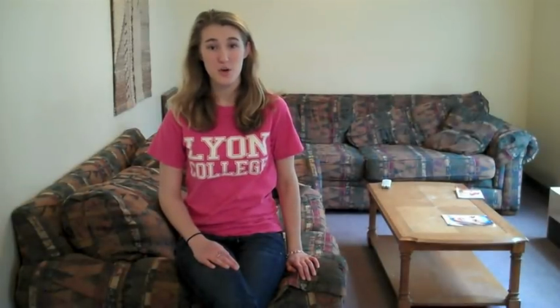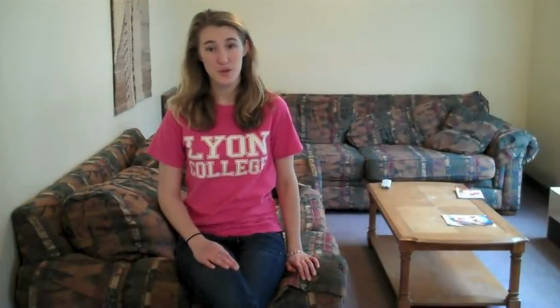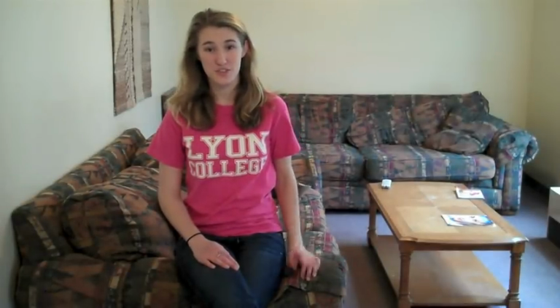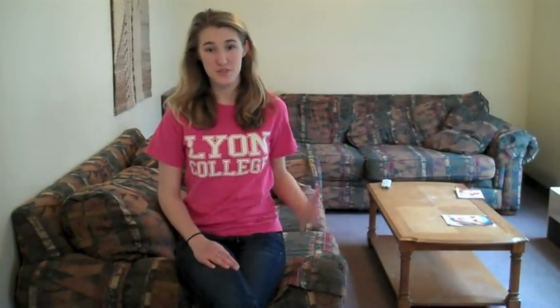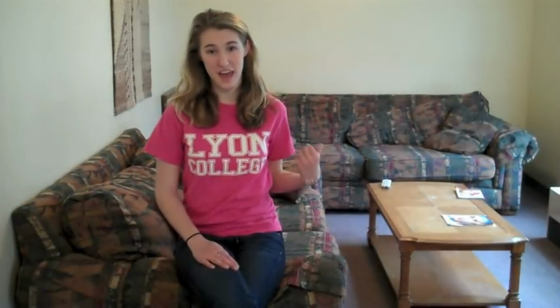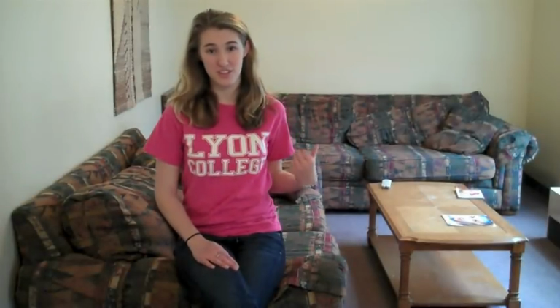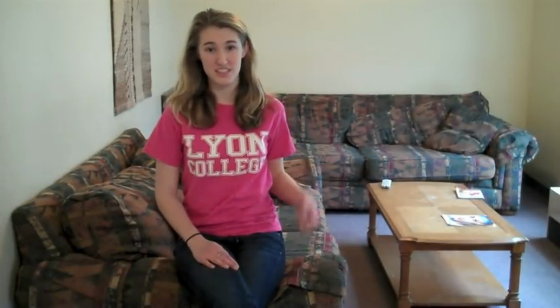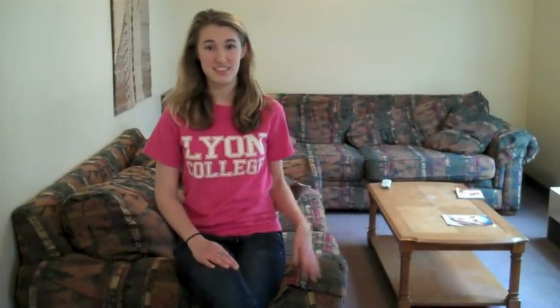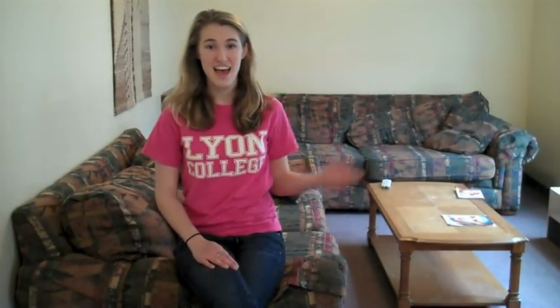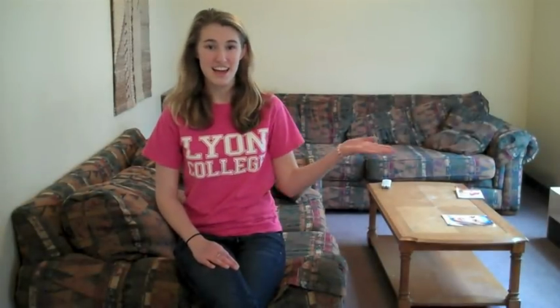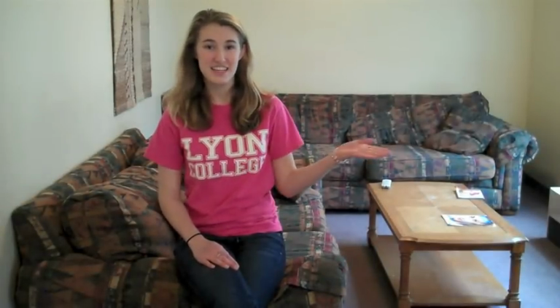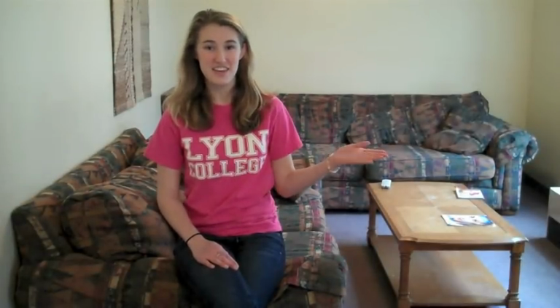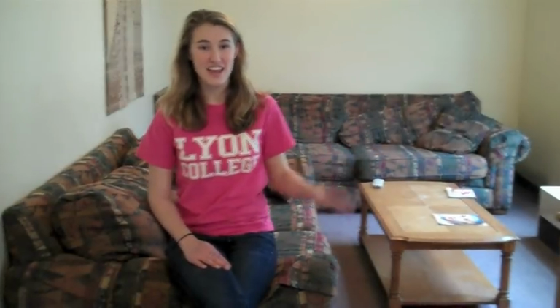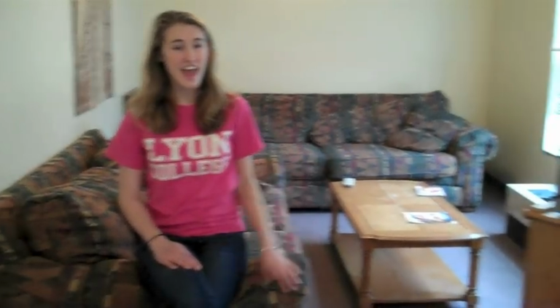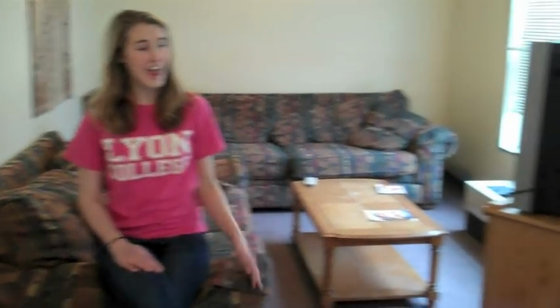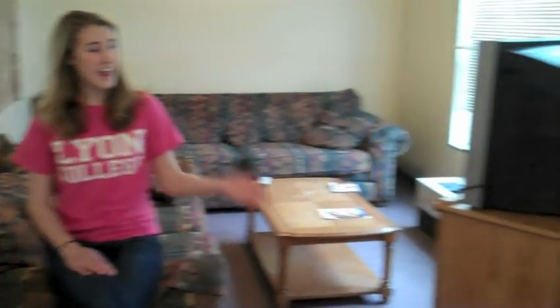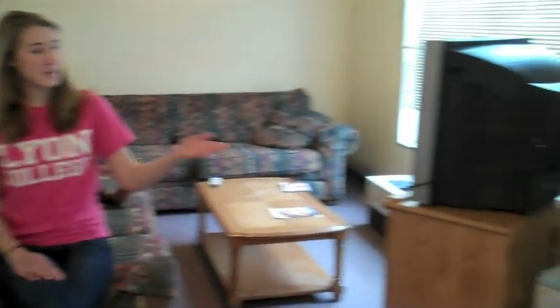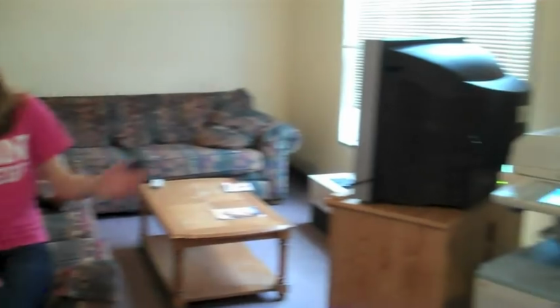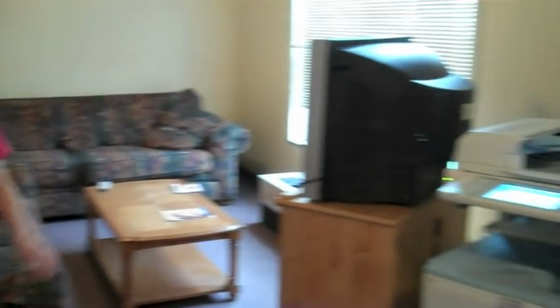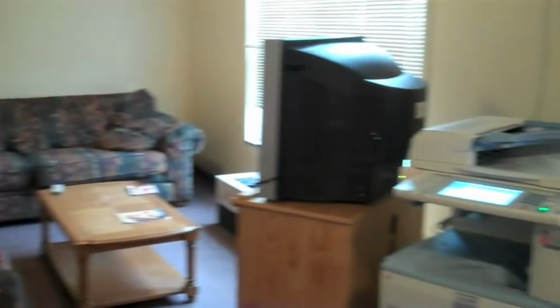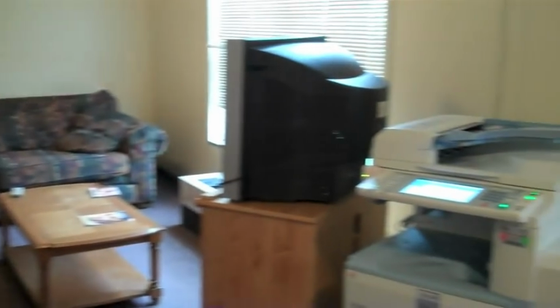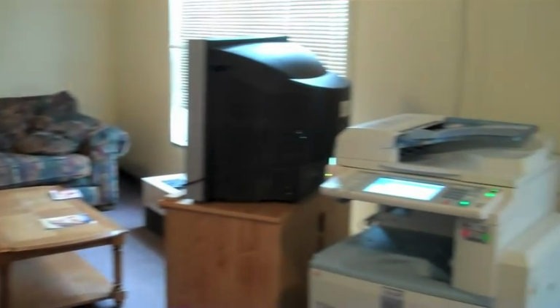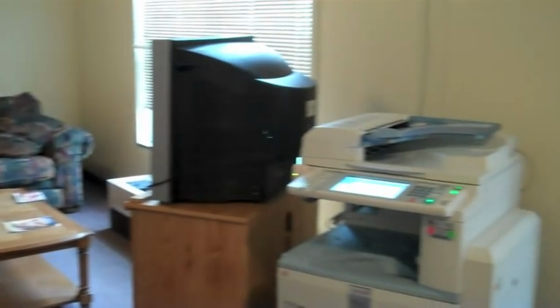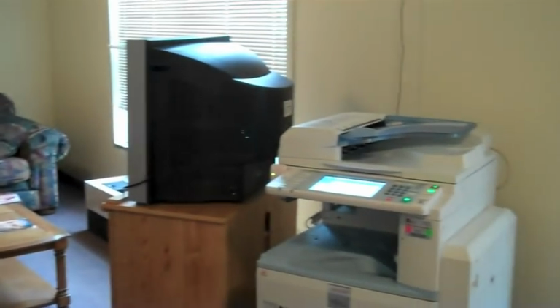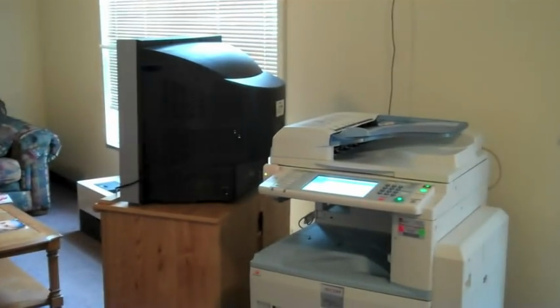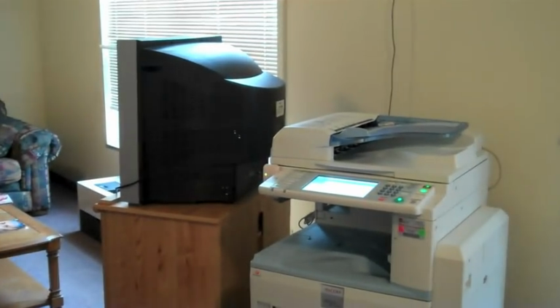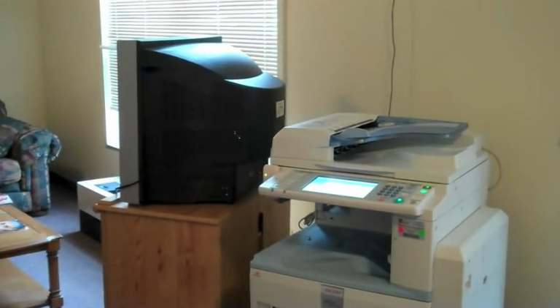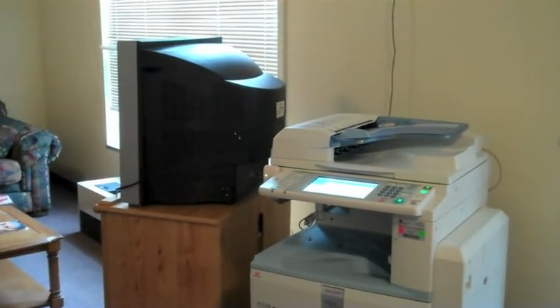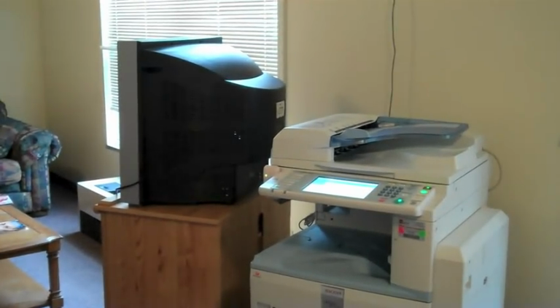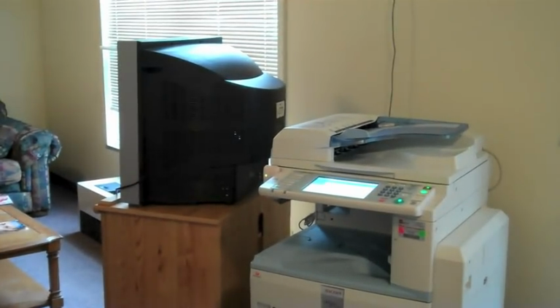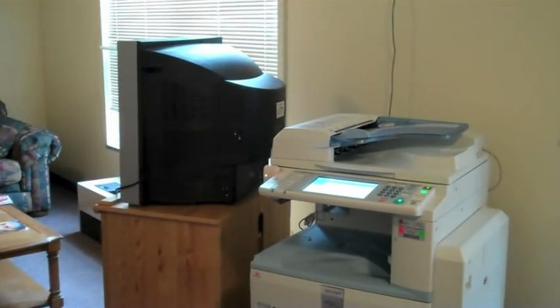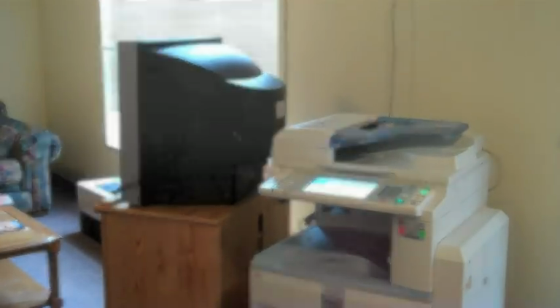We have two couches, a TV, and a printer for any of the residents on the quad to use.